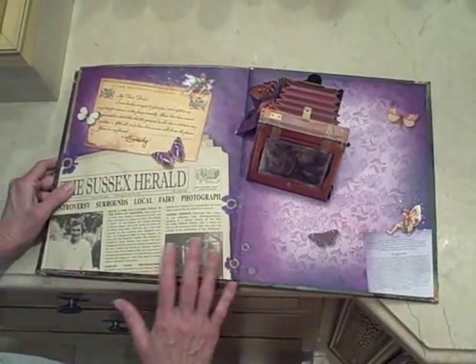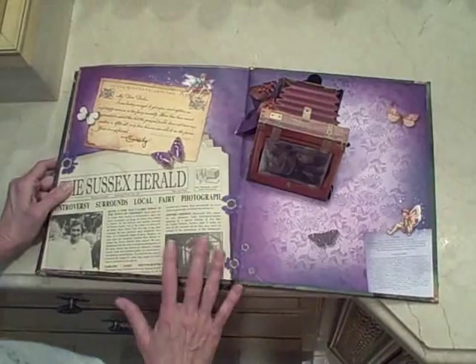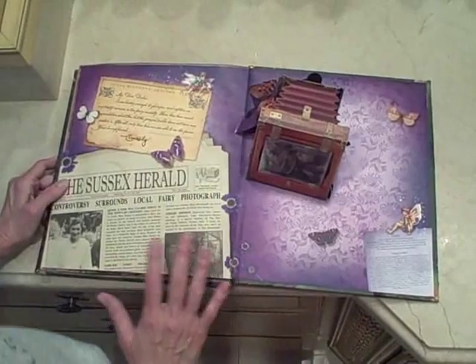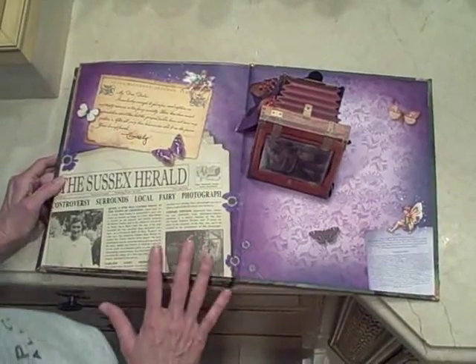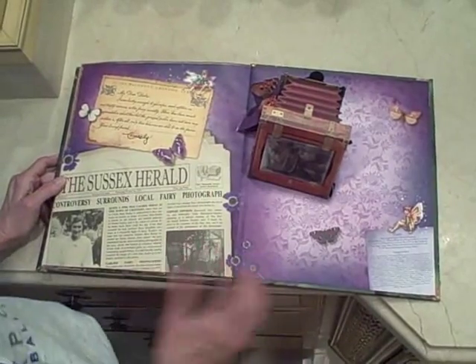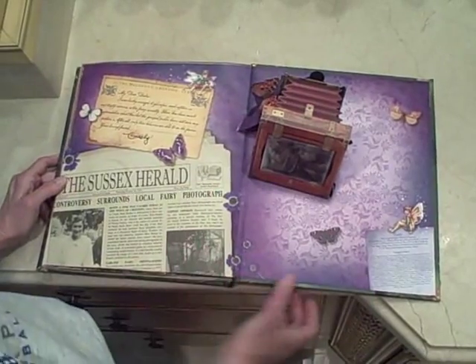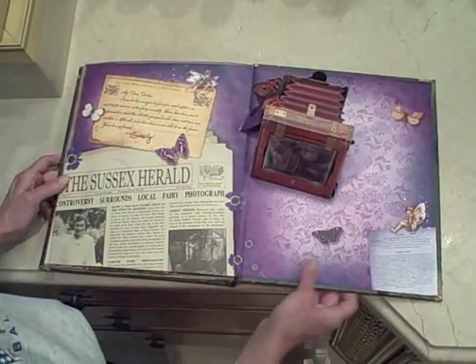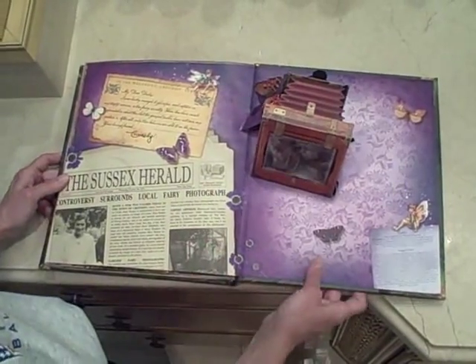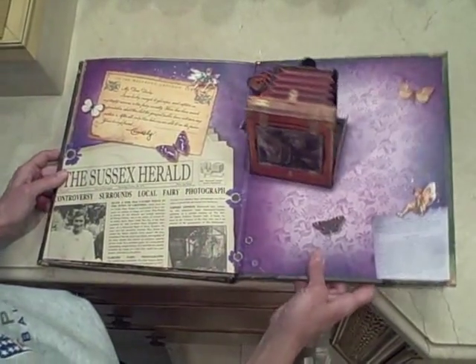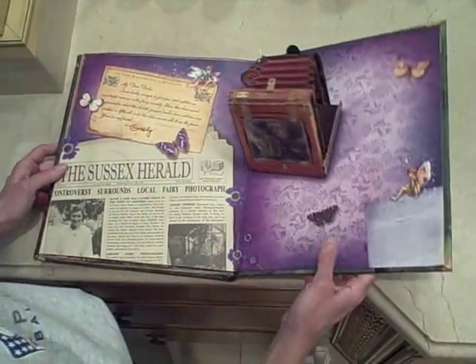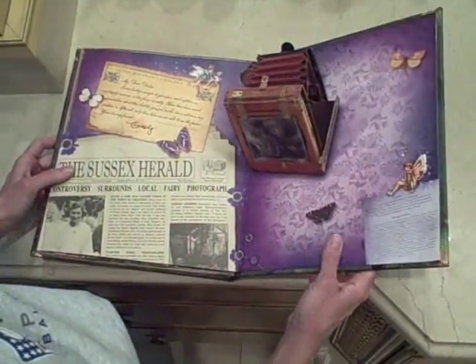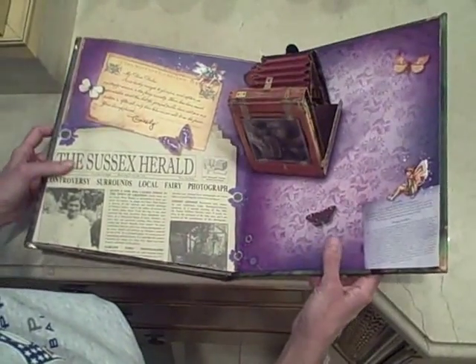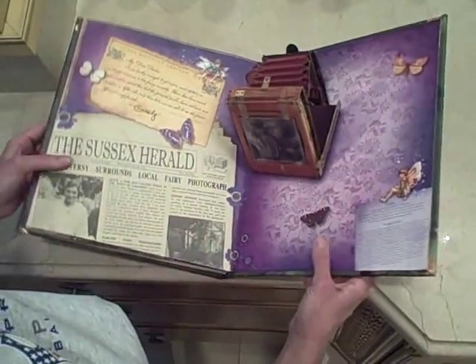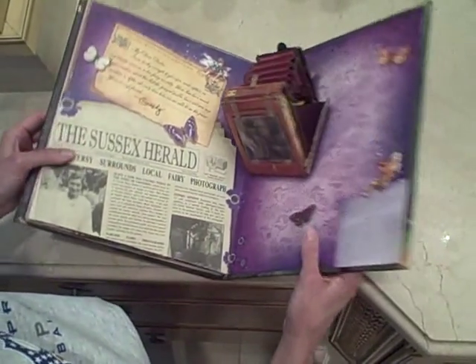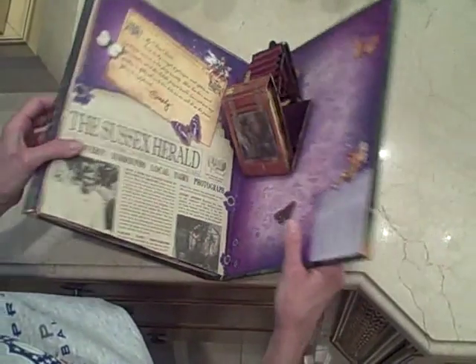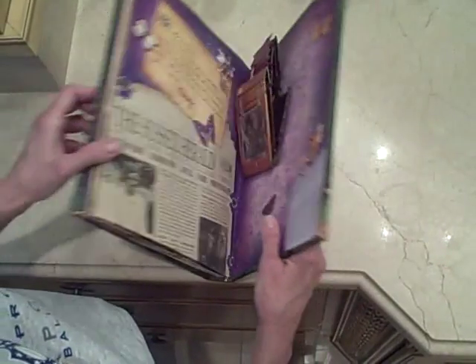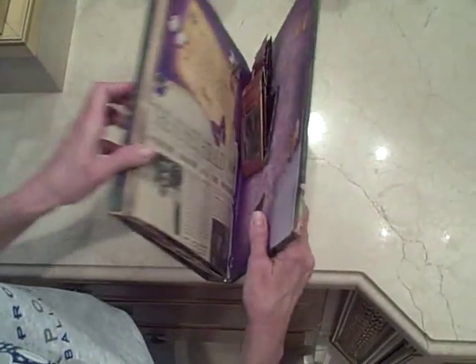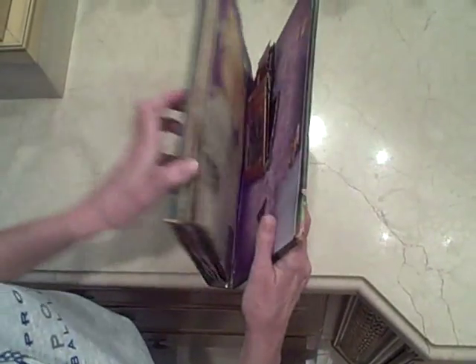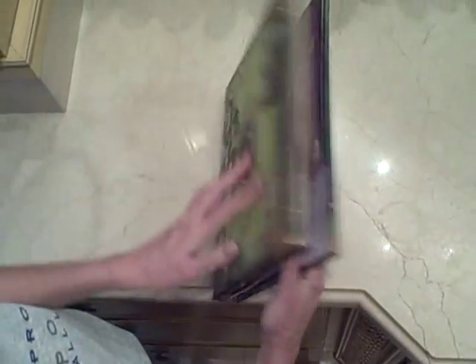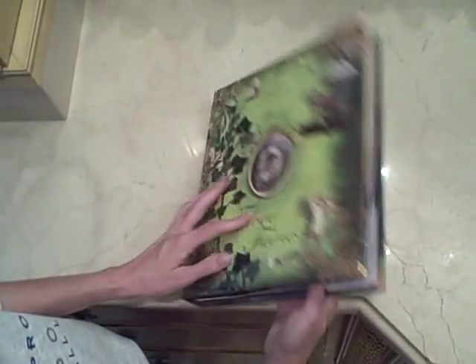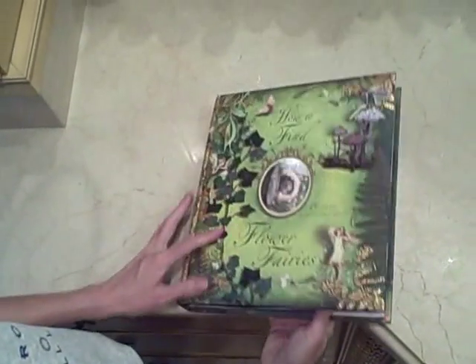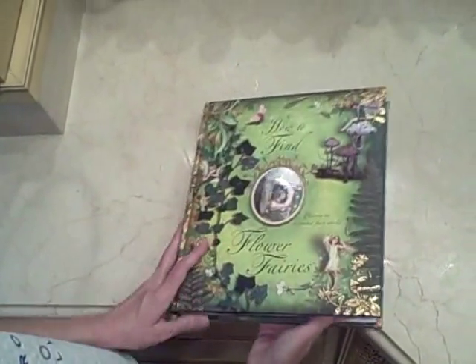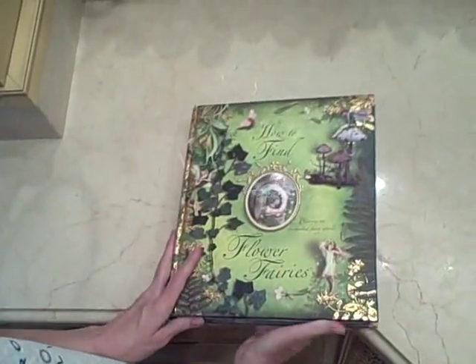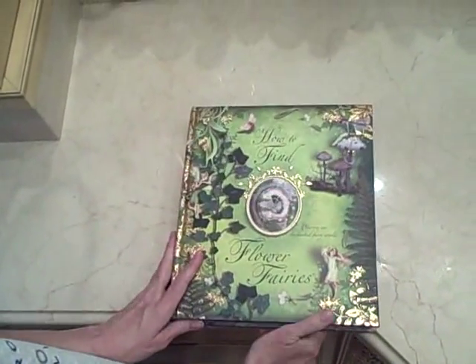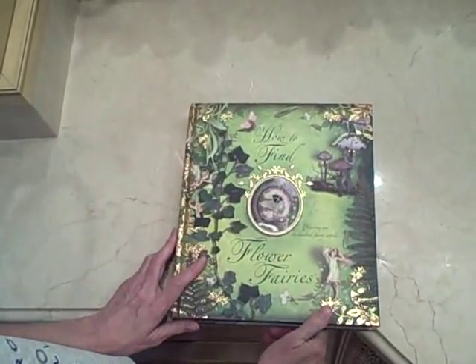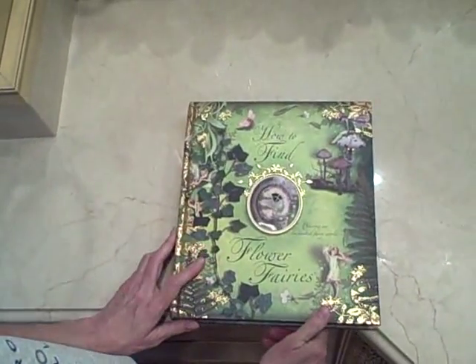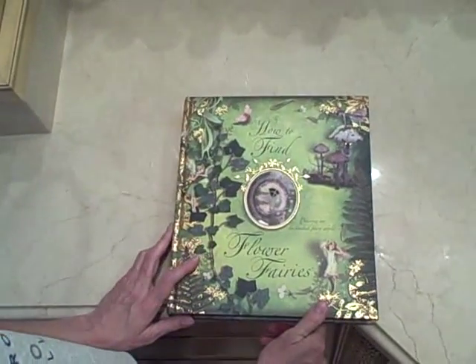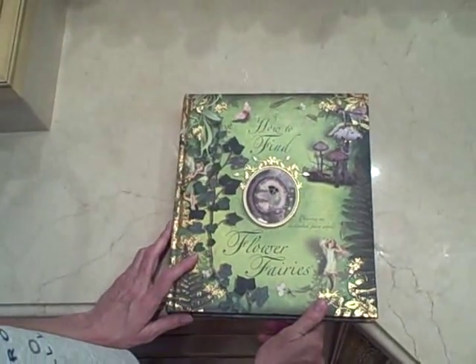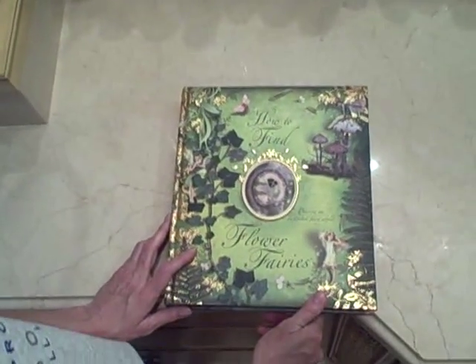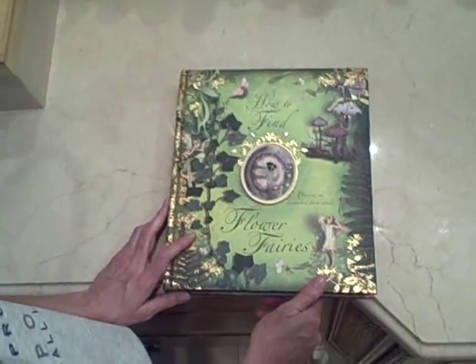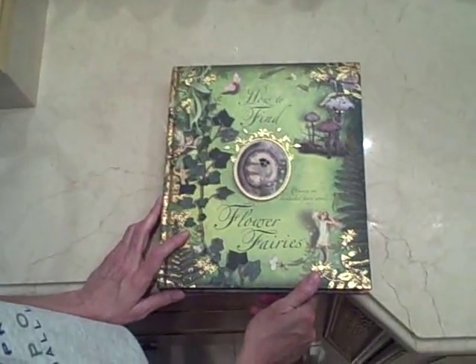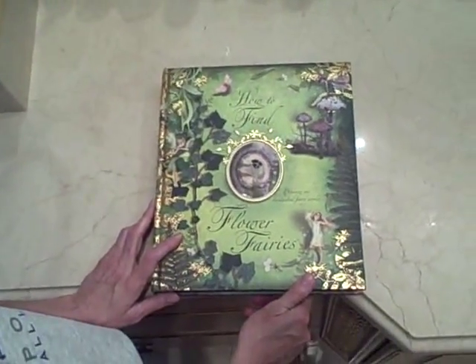This is a beautiful book and if you like the flower fairies you will love it. Hope you liked my review.